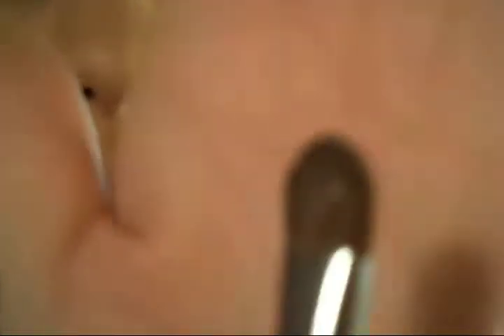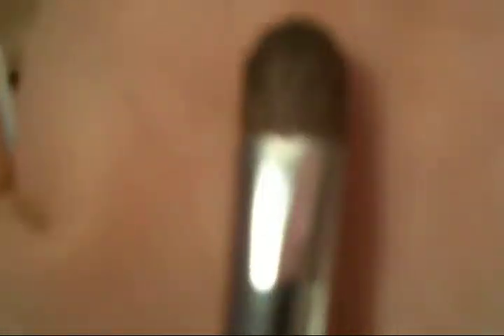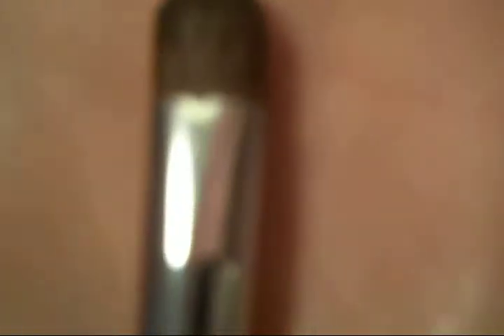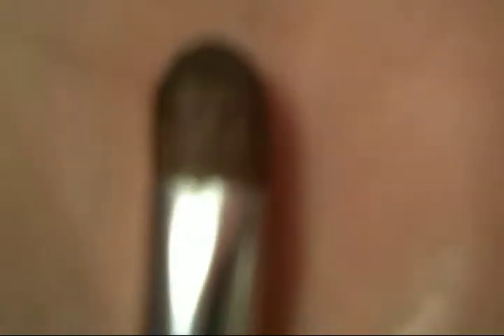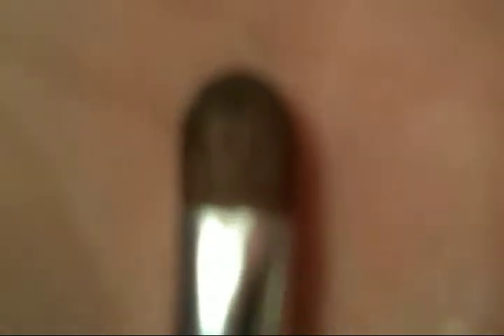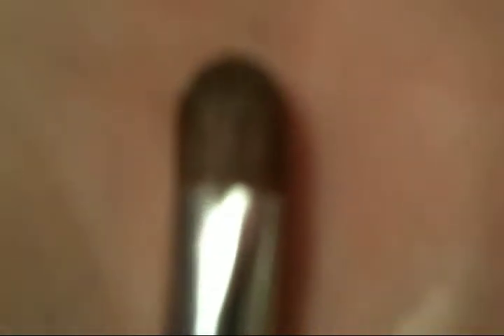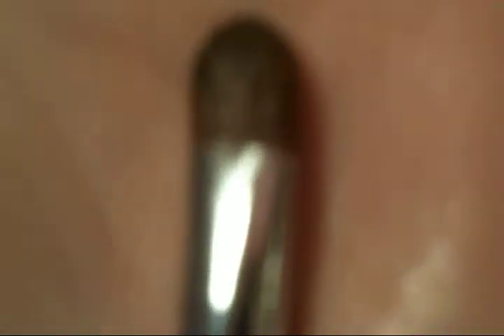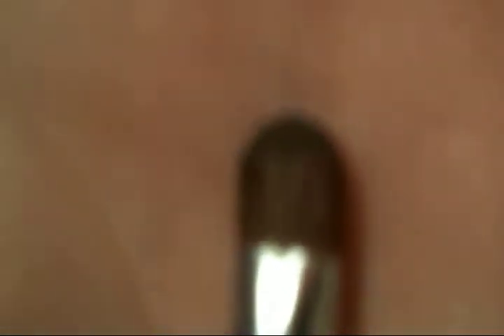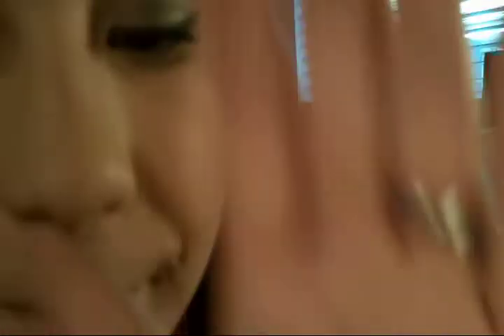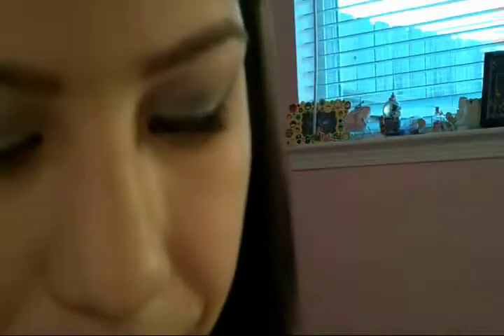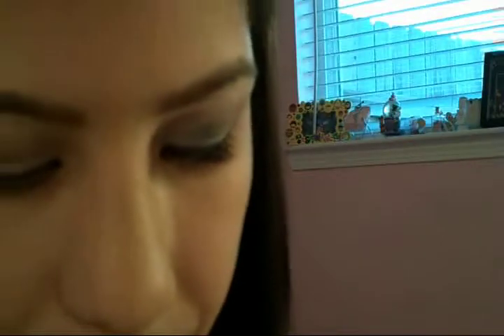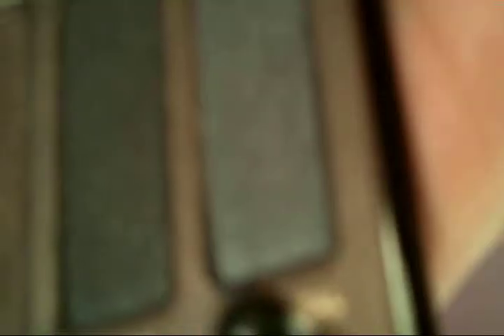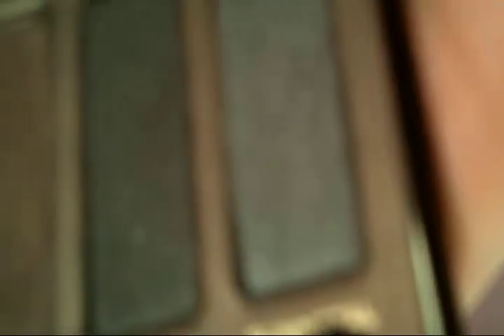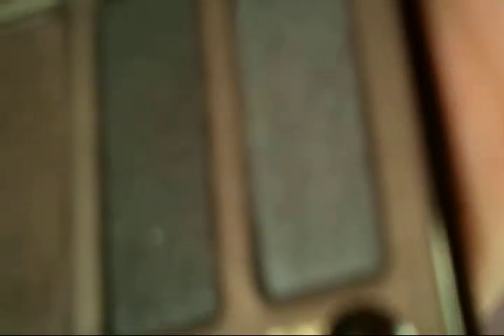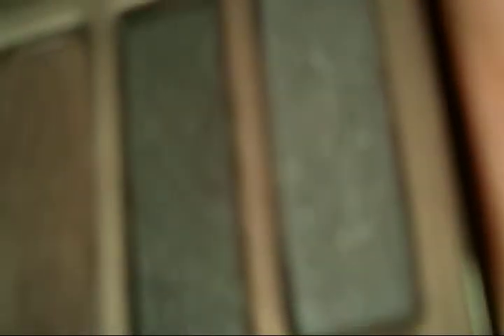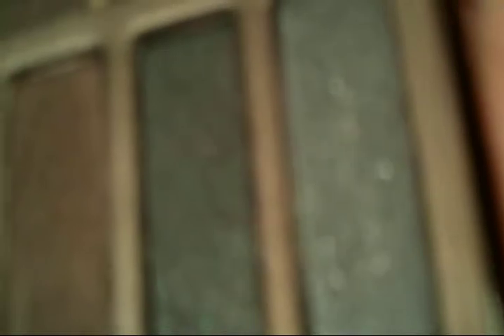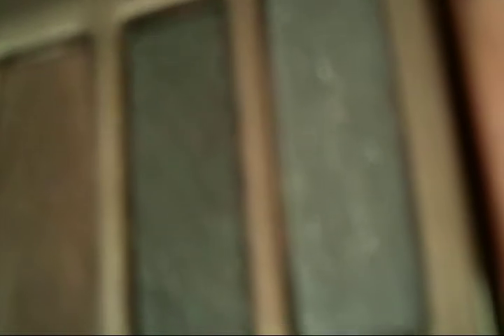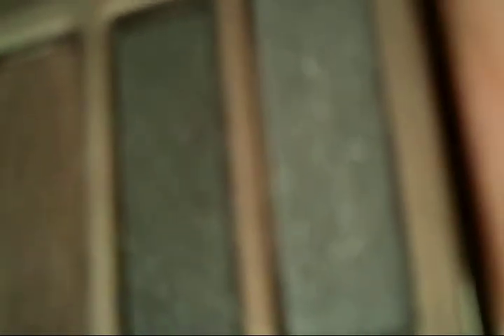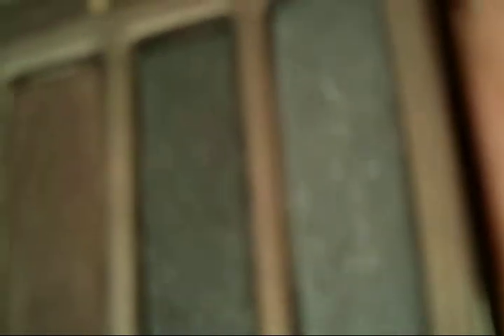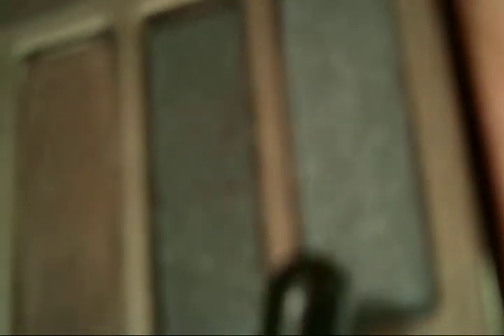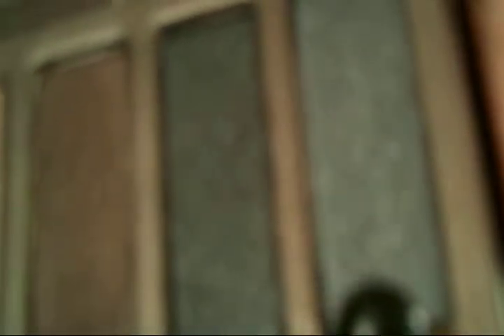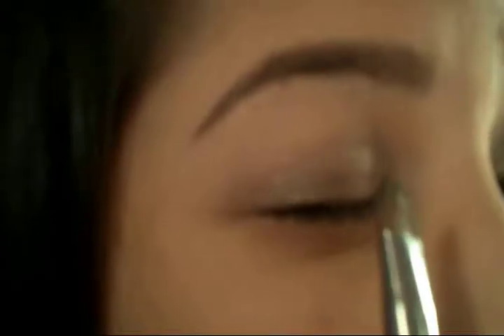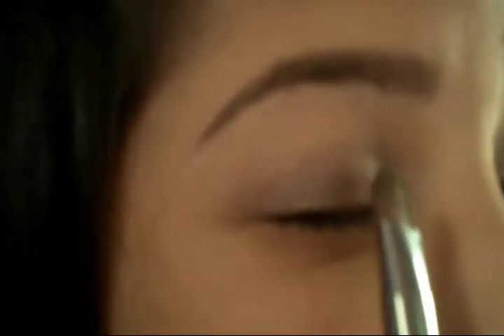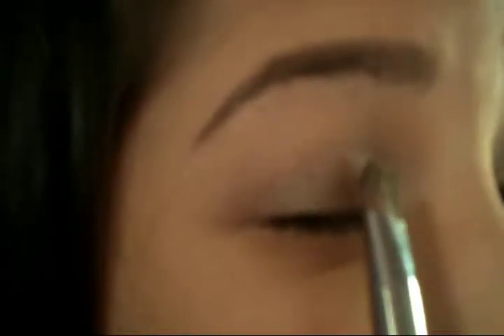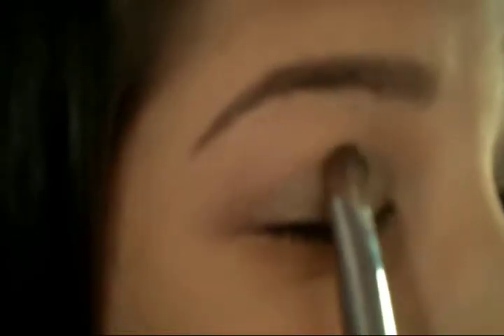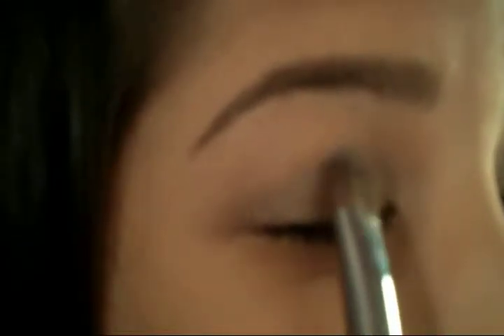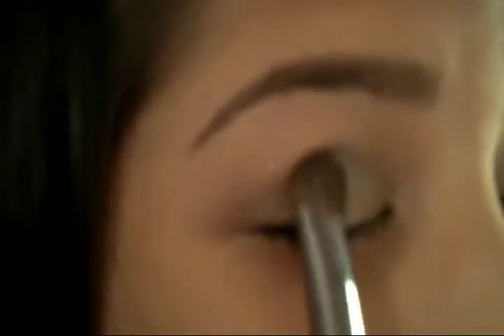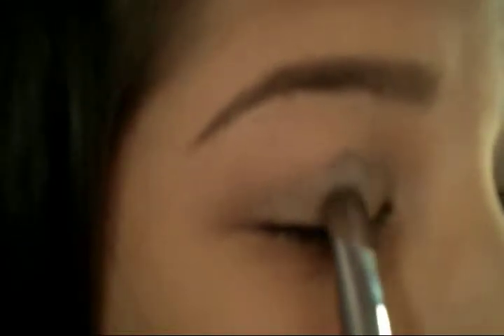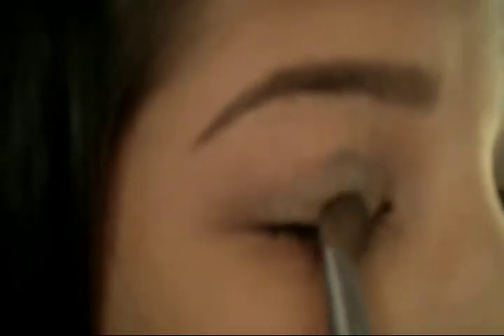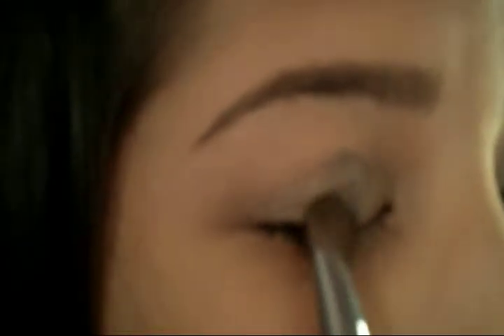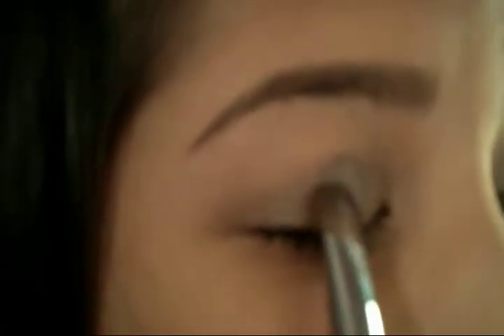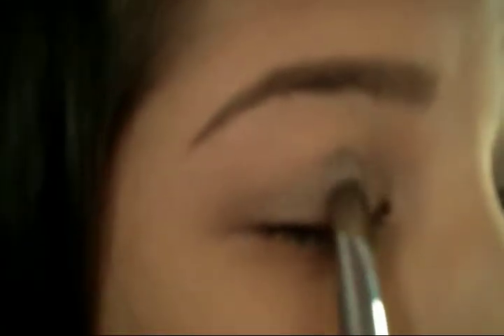And now I'm going to take a flat brush like this, and I'm going to take the color Gun Metal and apply it just to the center of my lid.